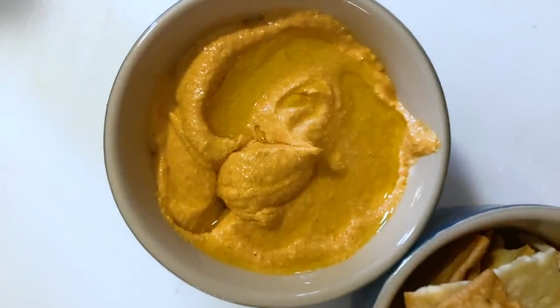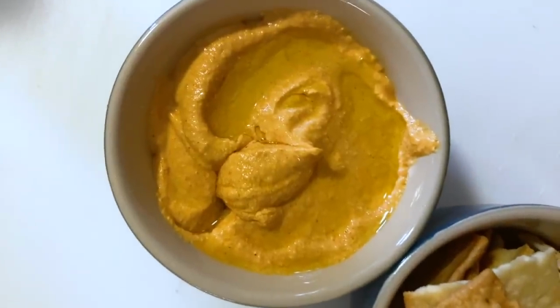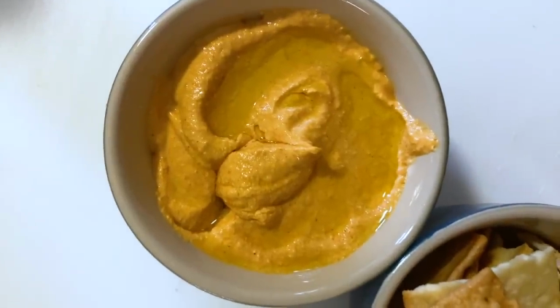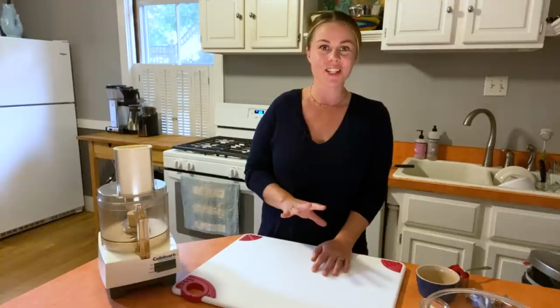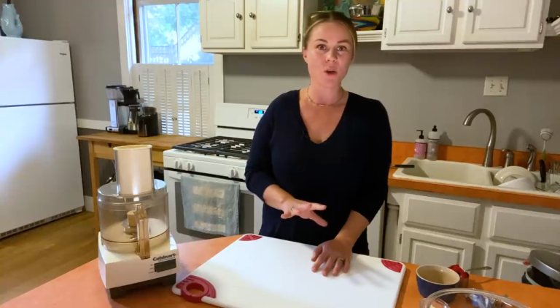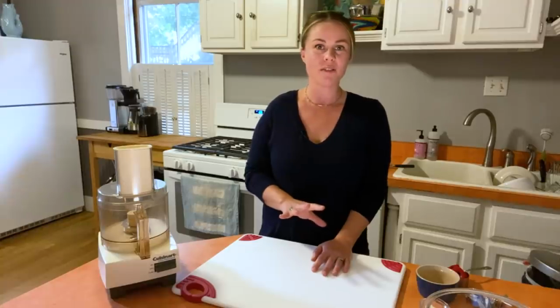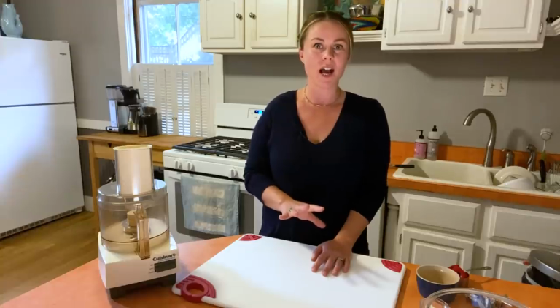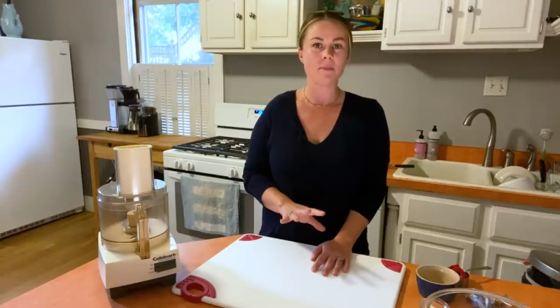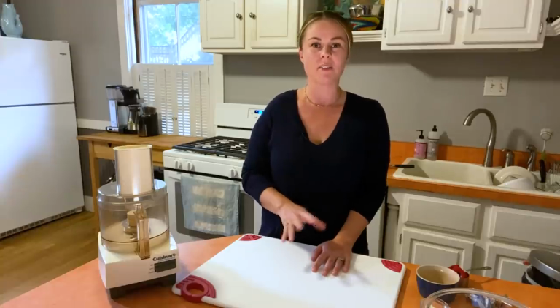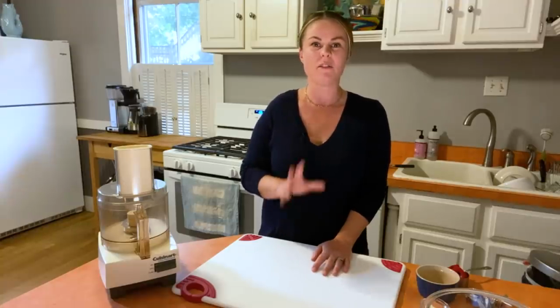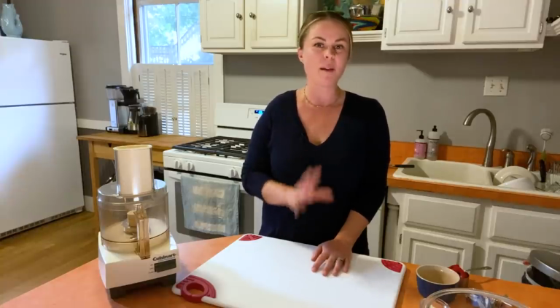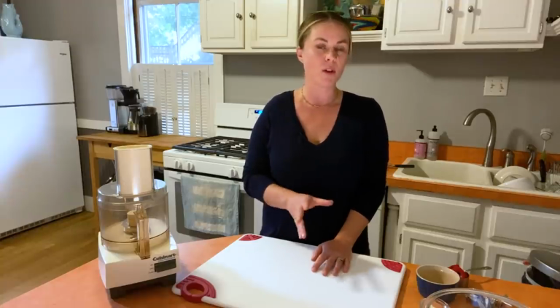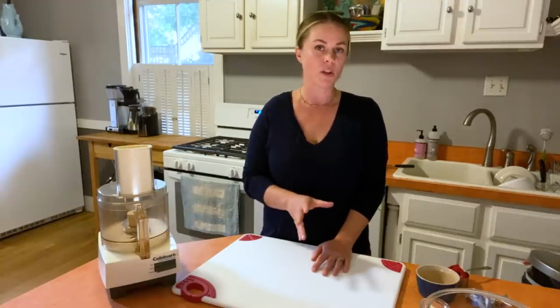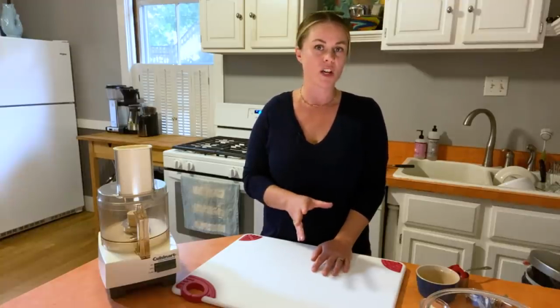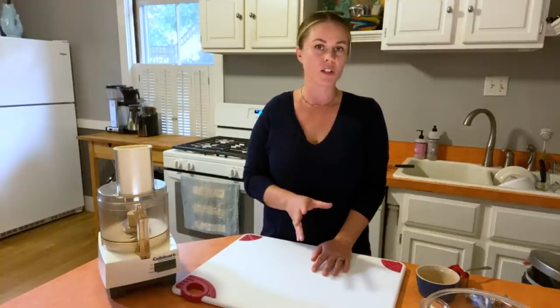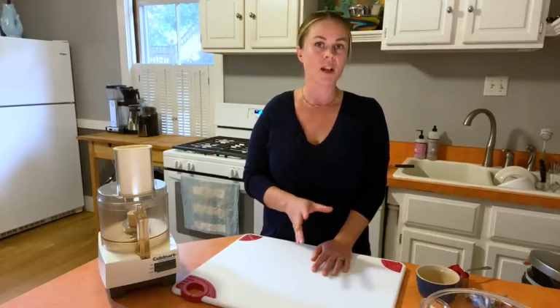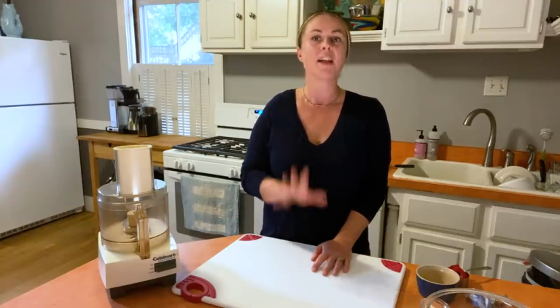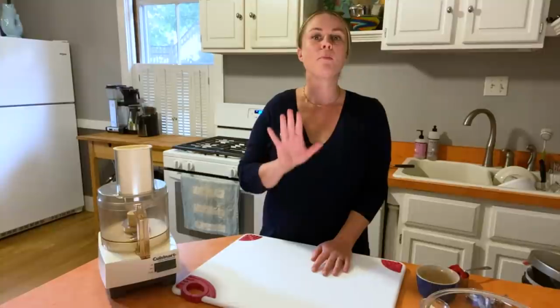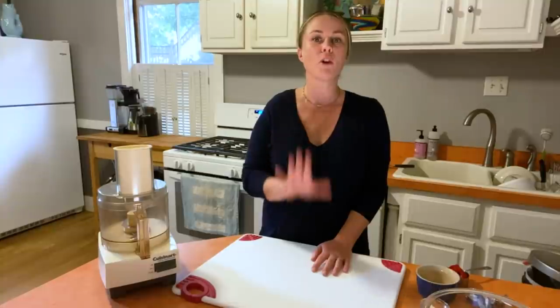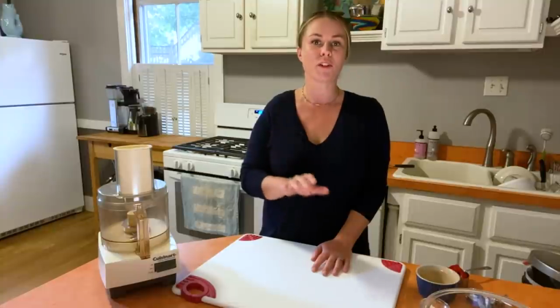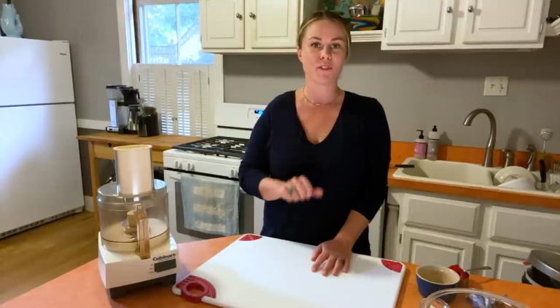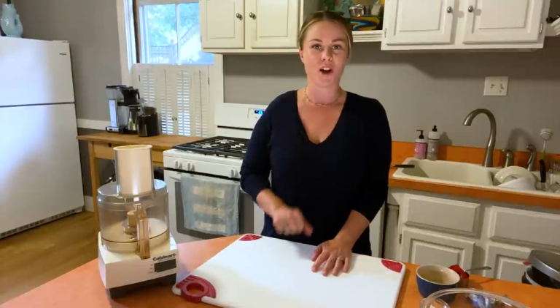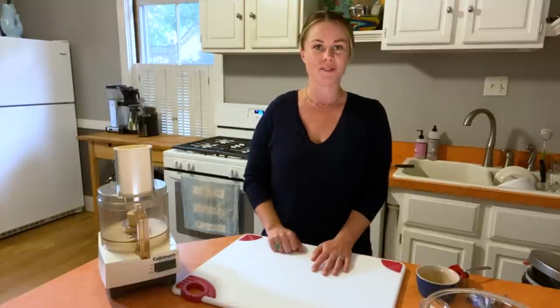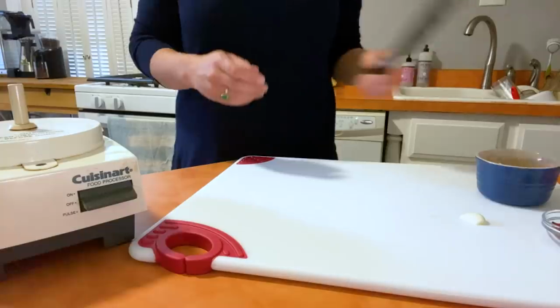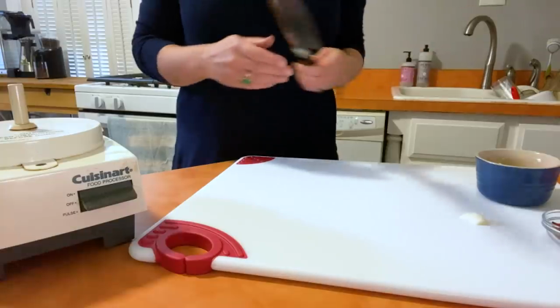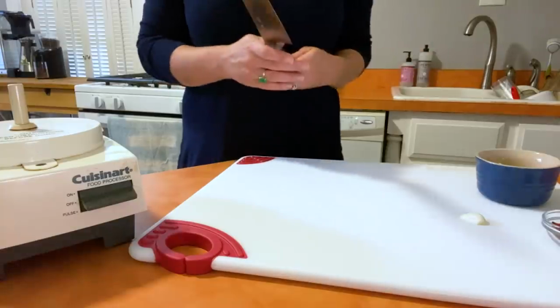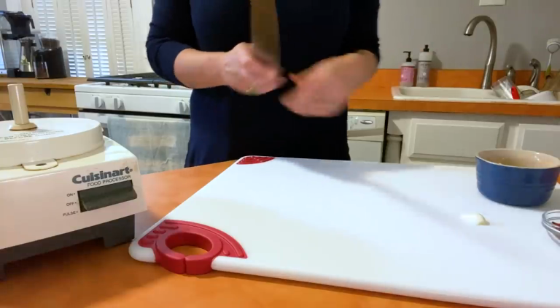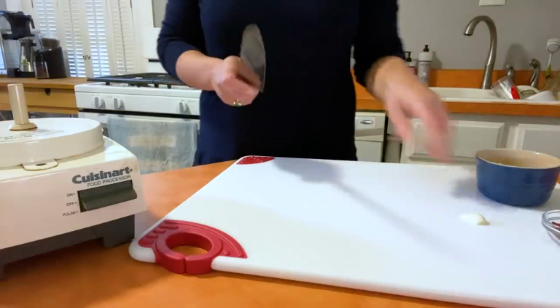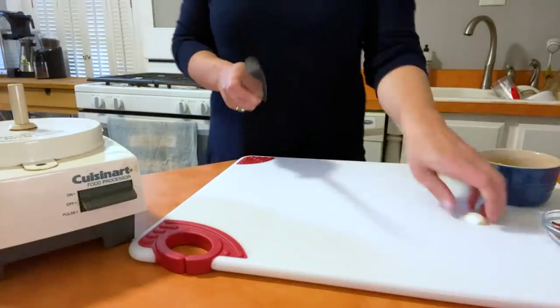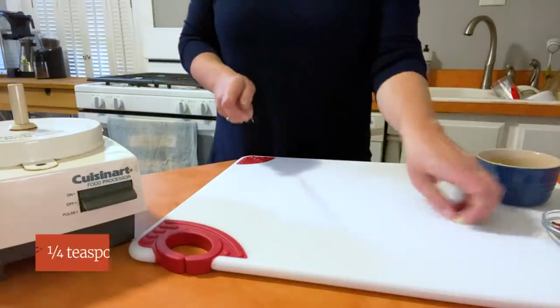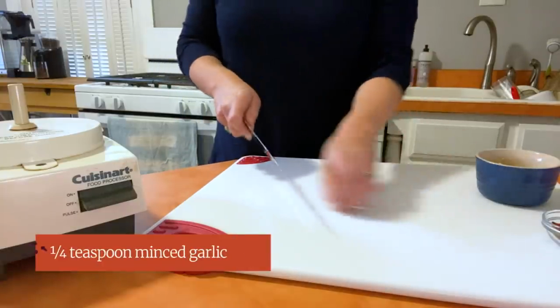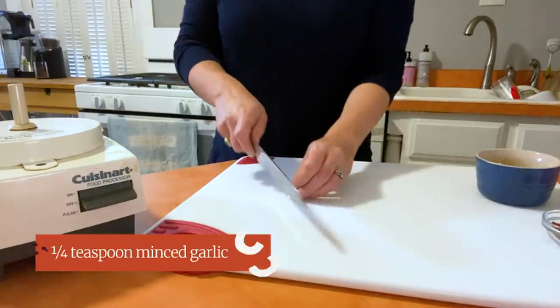Today I'm going to show you how to make a roasted red pepper version. It's got some seriously cozy vibes — a vibrant orange color — and it's perfect for fall.